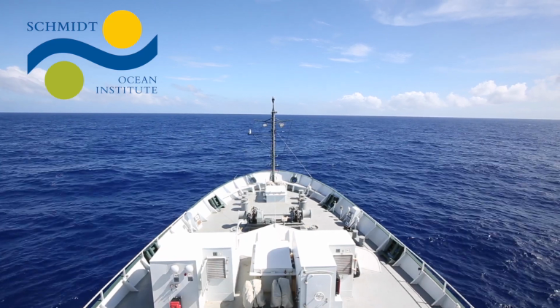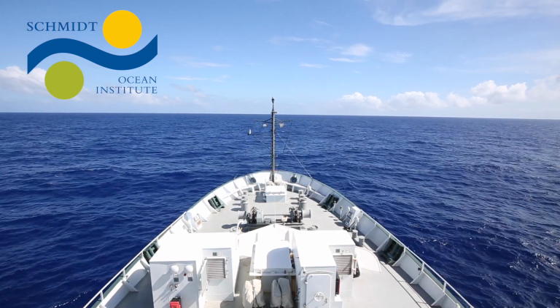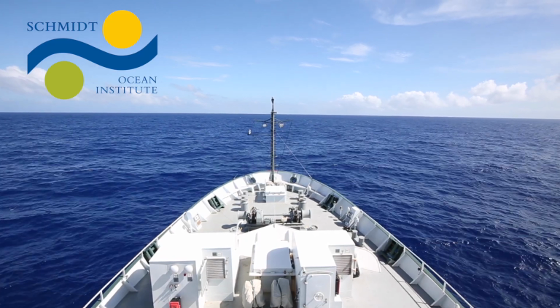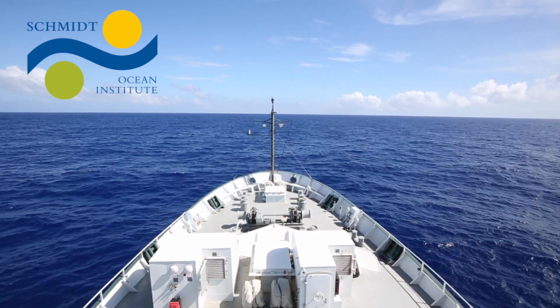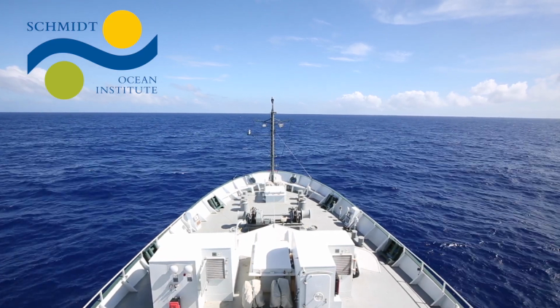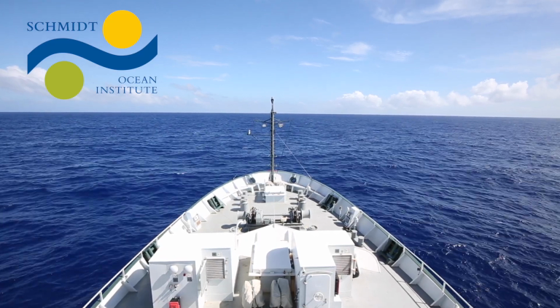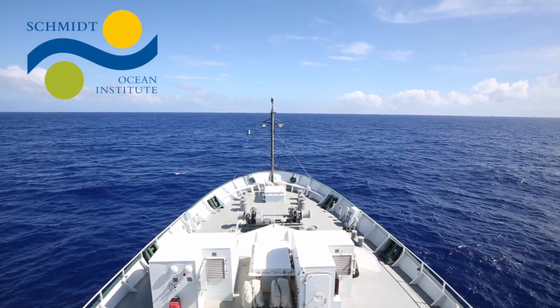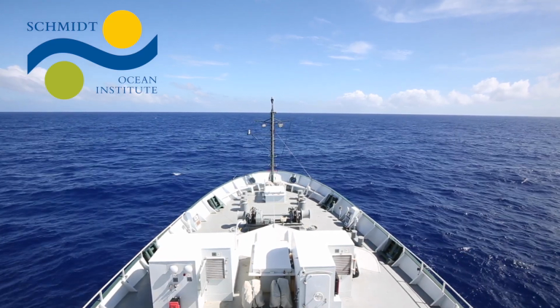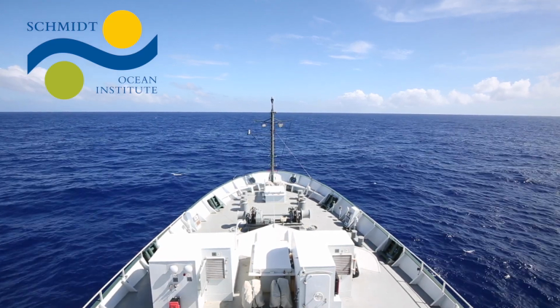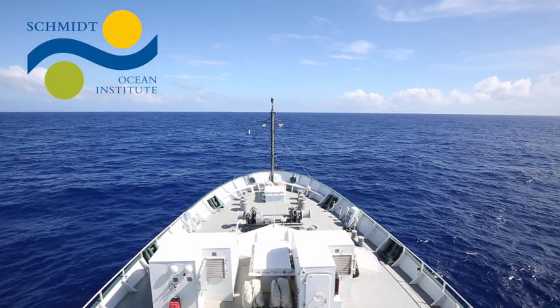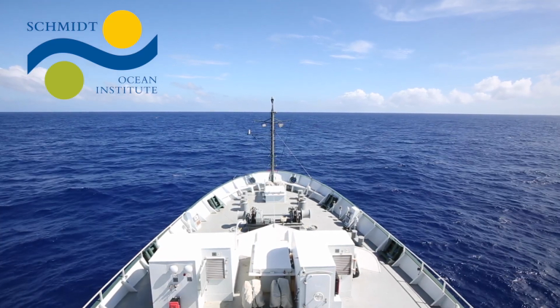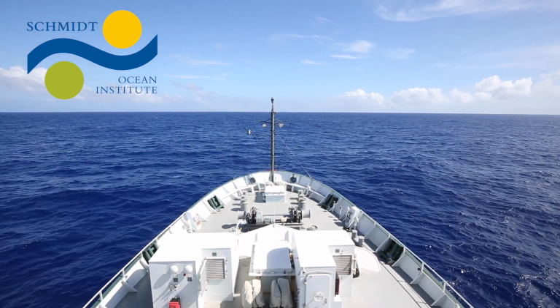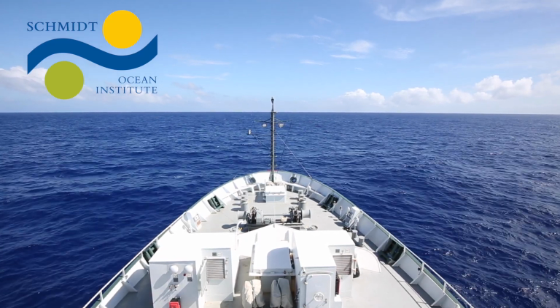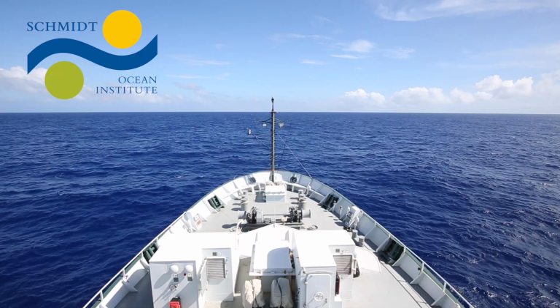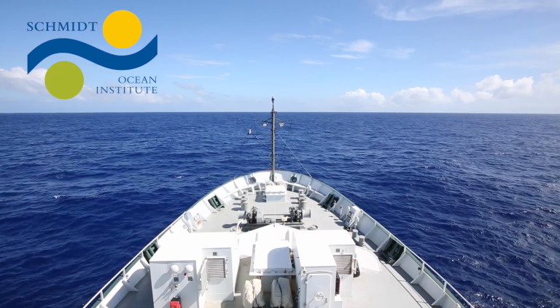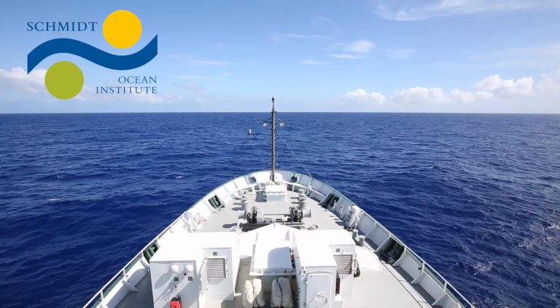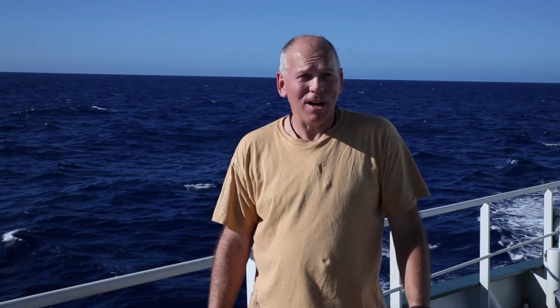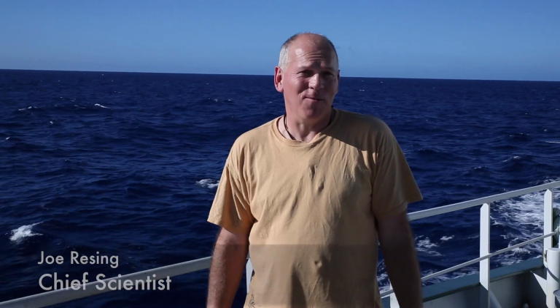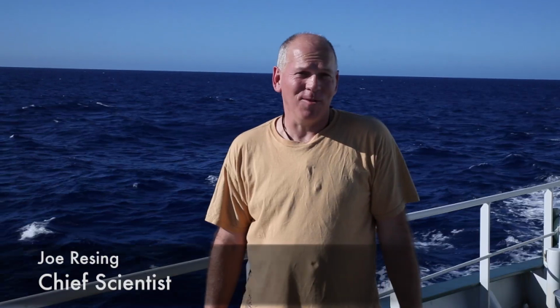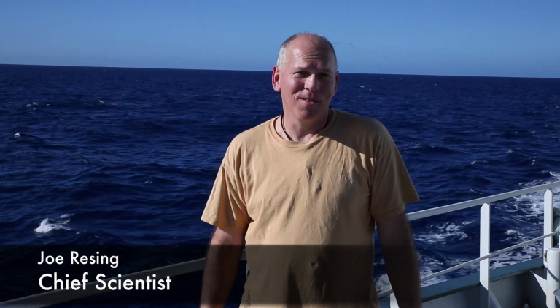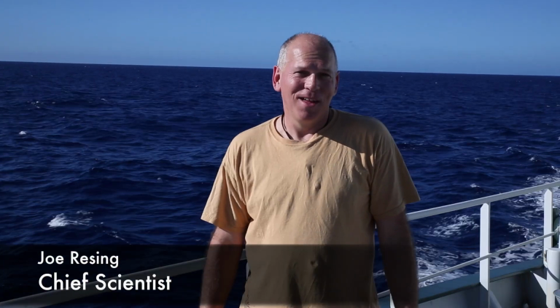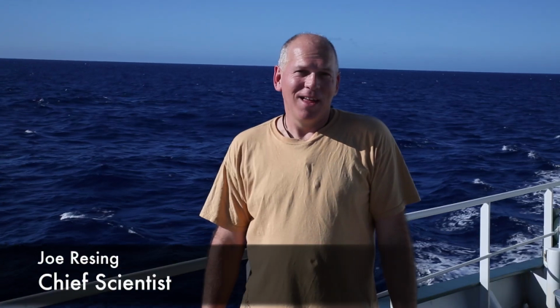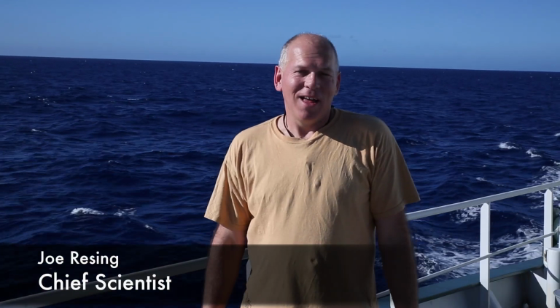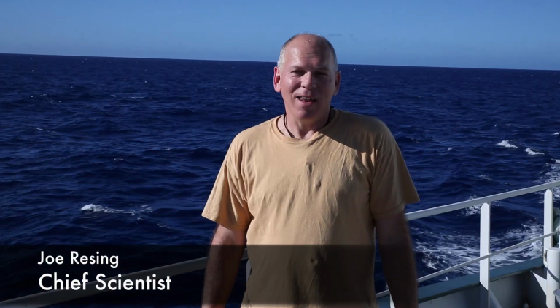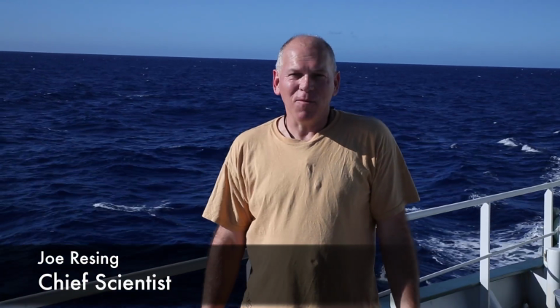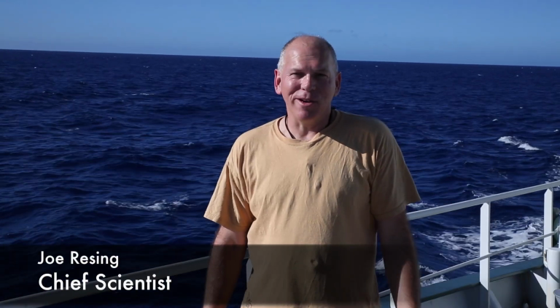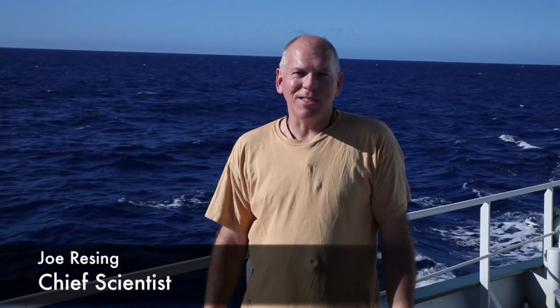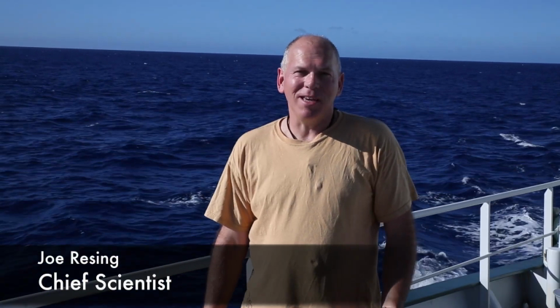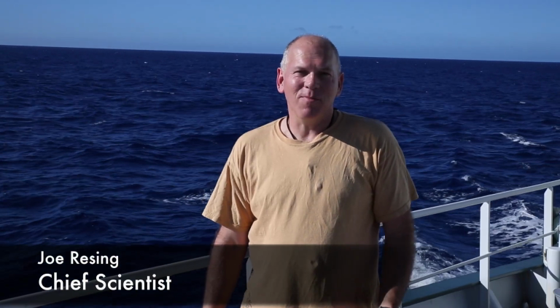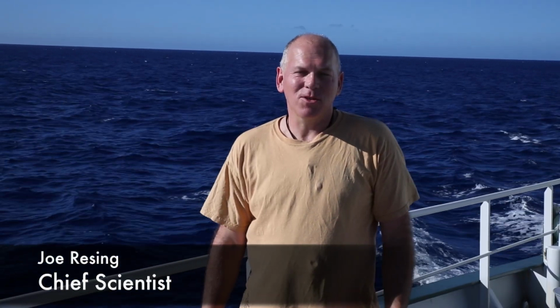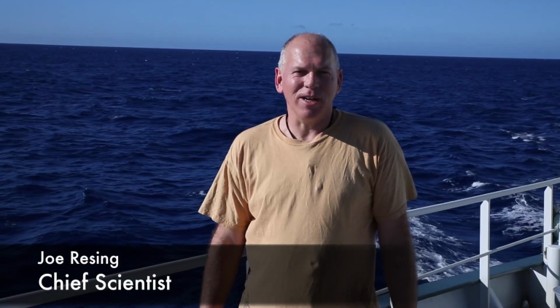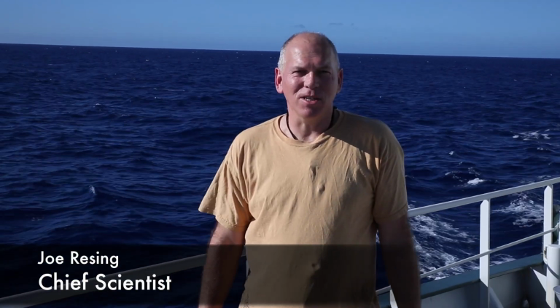How does it feel to have a lab in the ocean? I'm an oceanographer. I love going to sea, strangely.